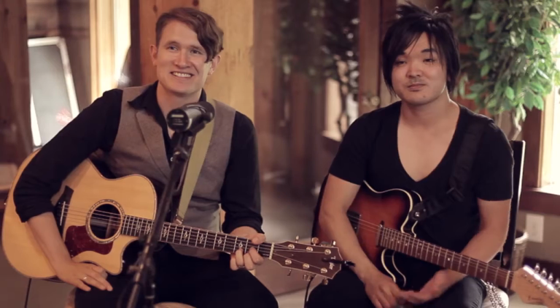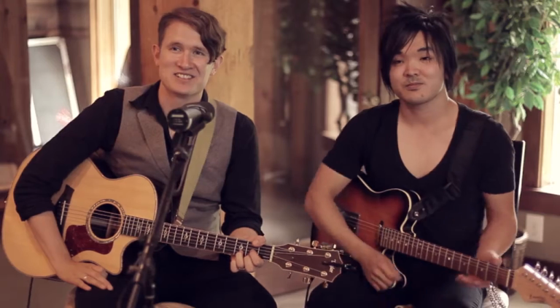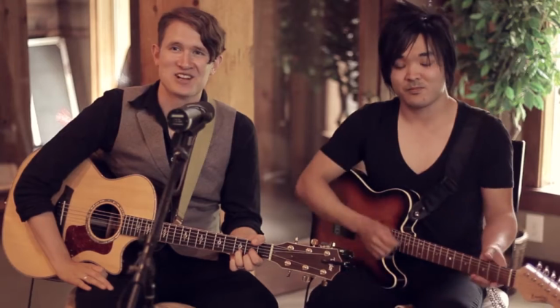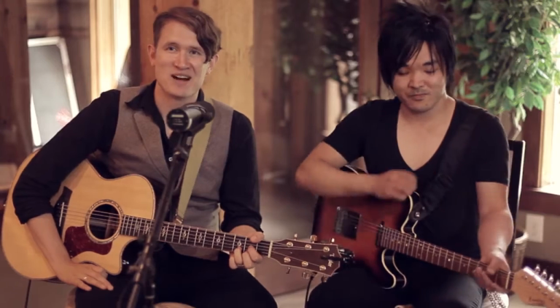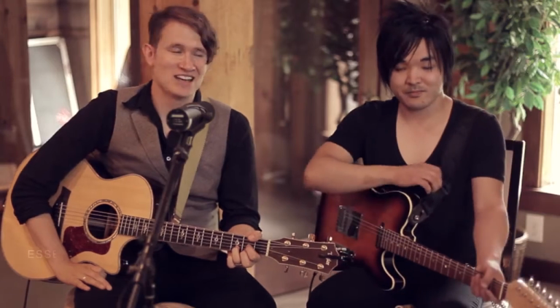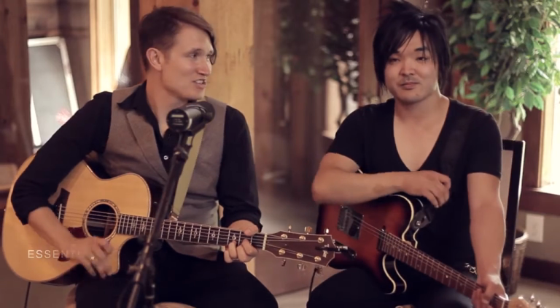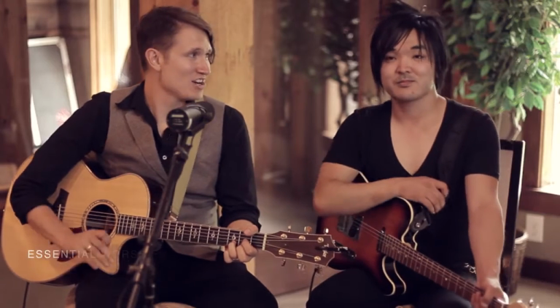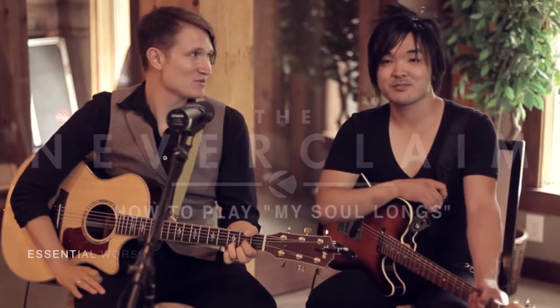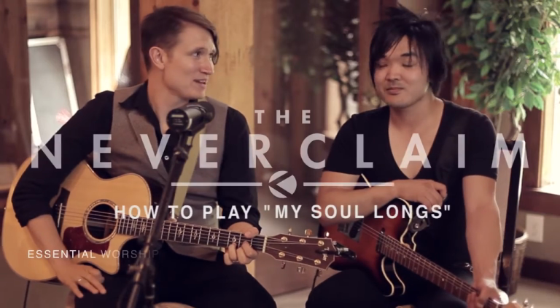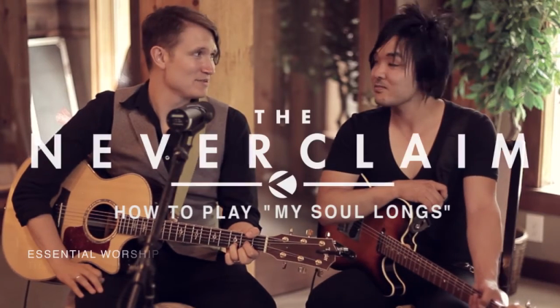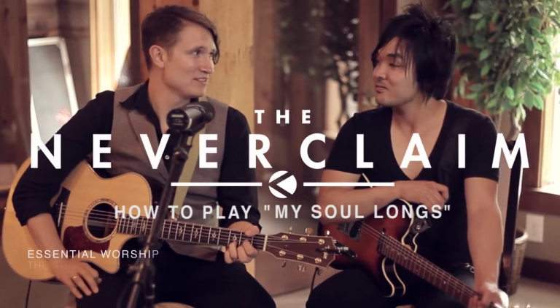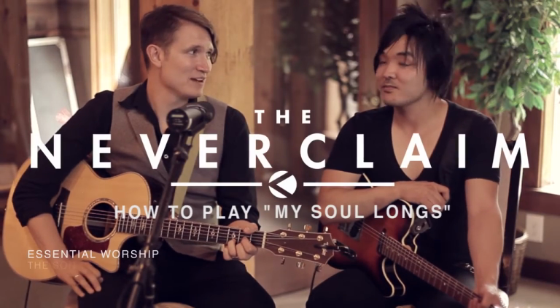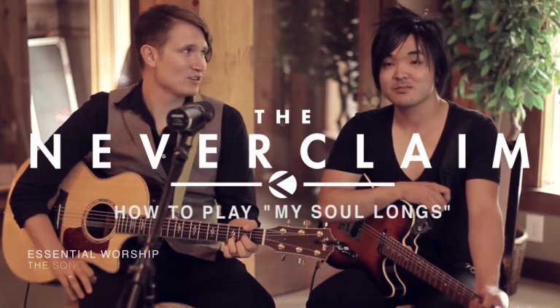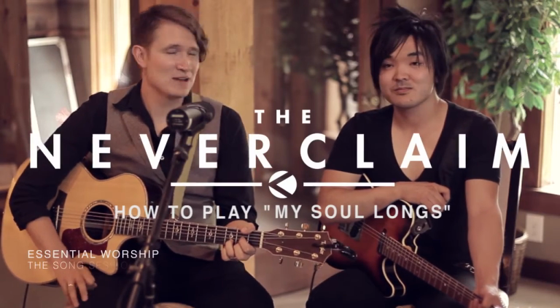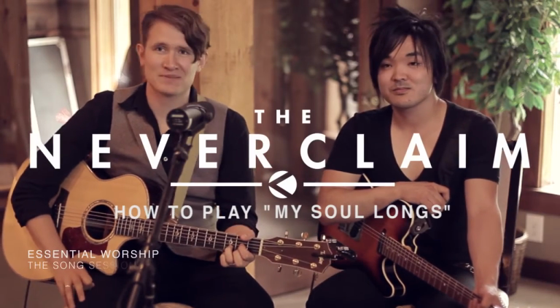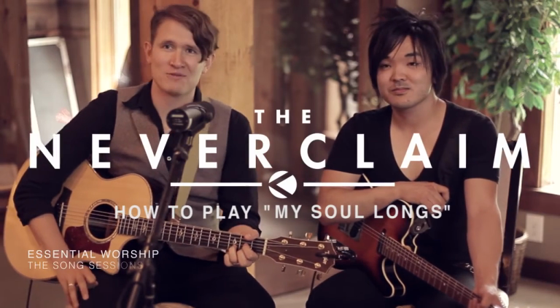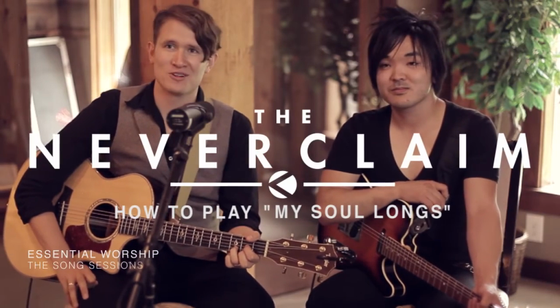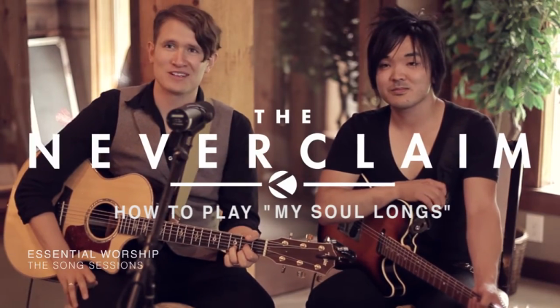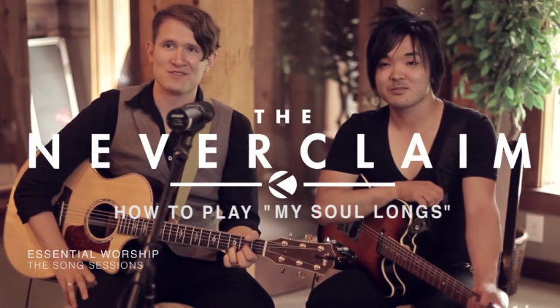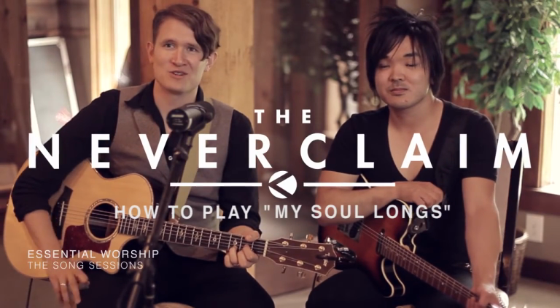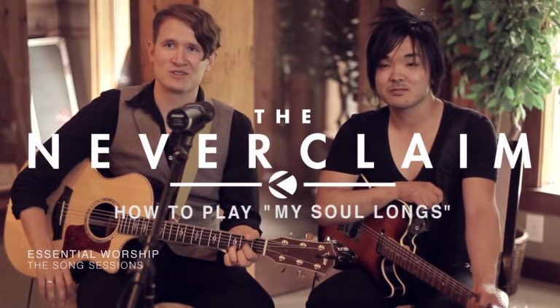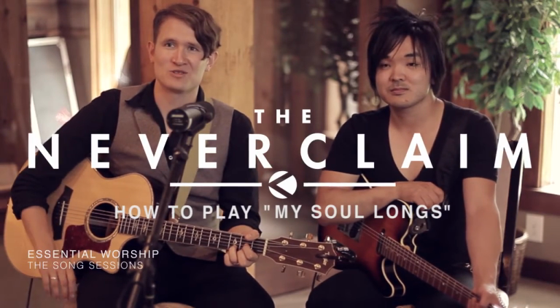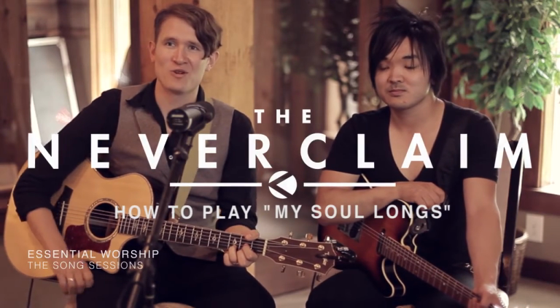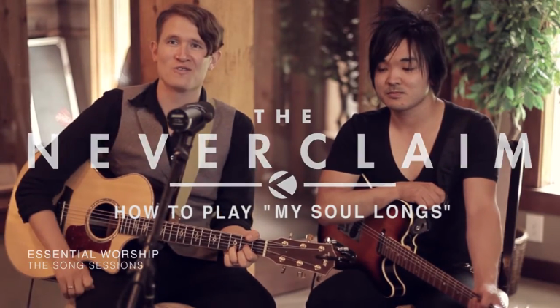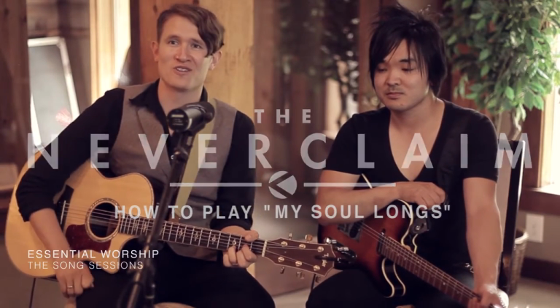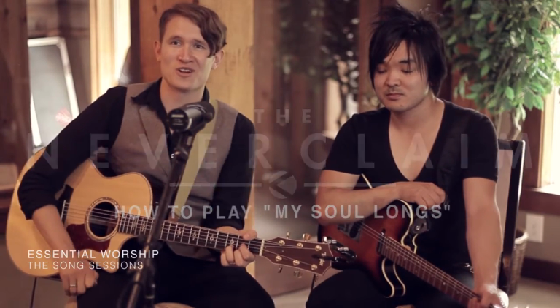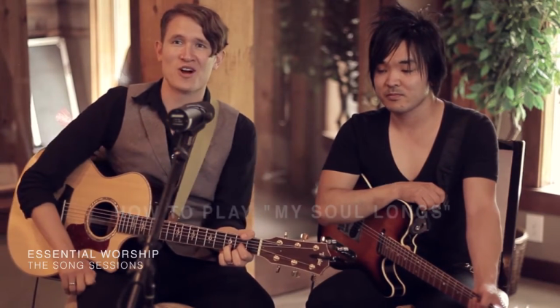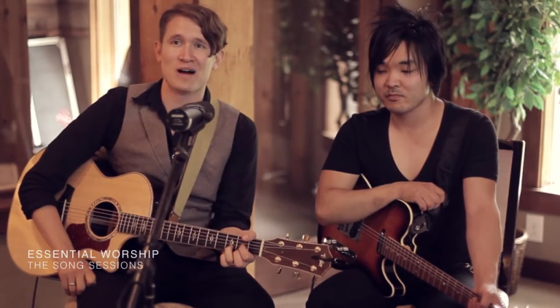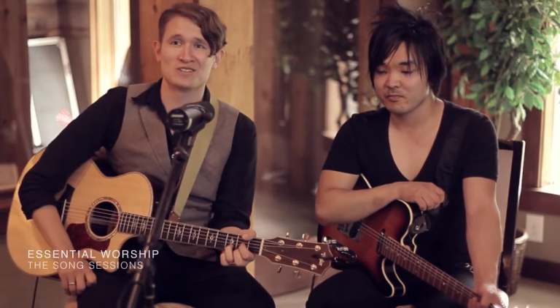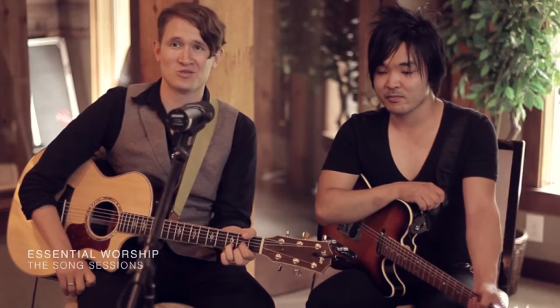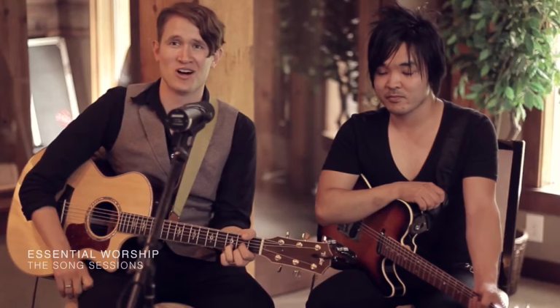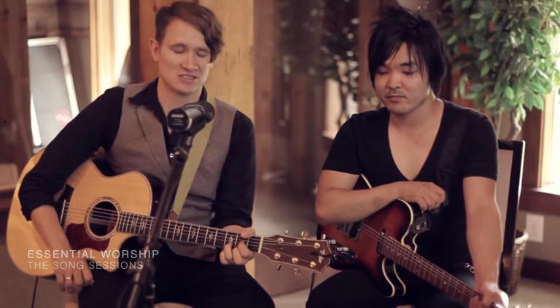This is Jeremiah and Josh, we play in the band The Never Claim, and we're going to give you a quick tutorial of our song, My So Longs.